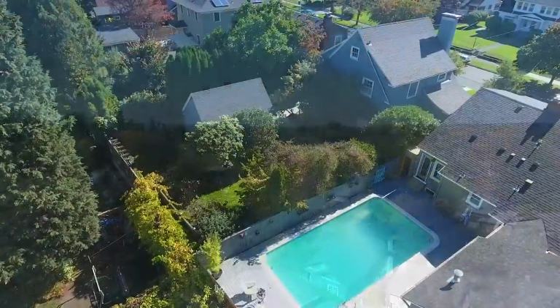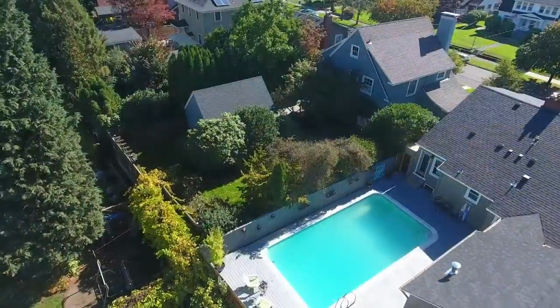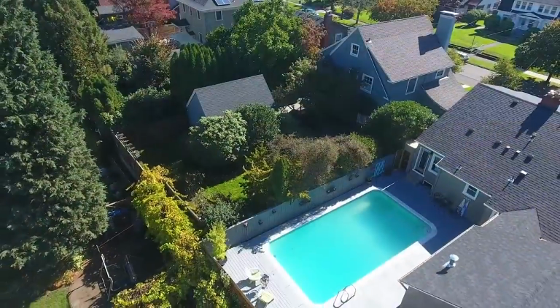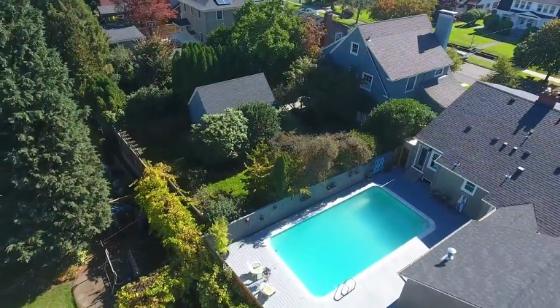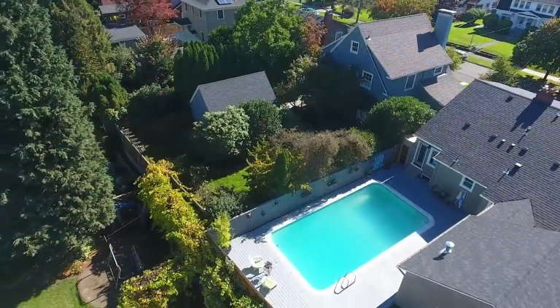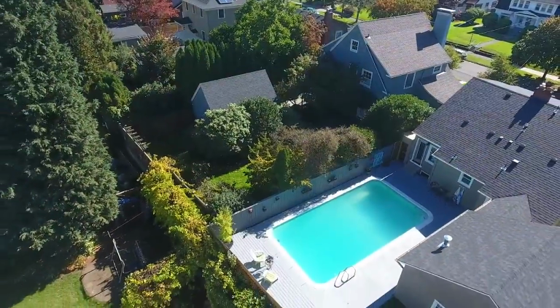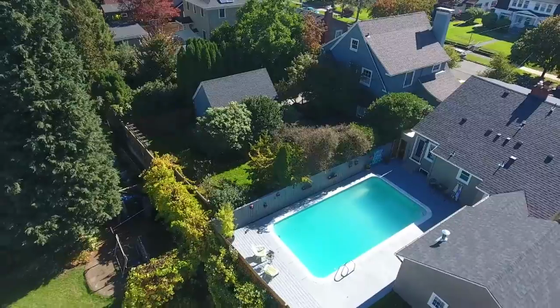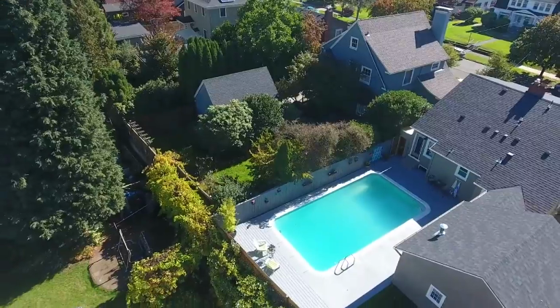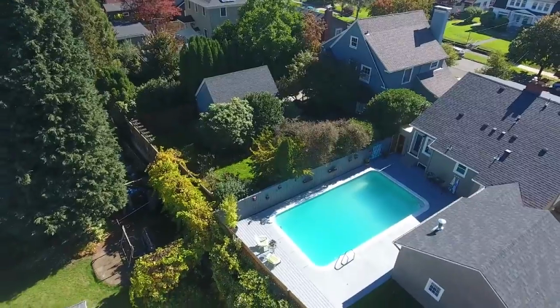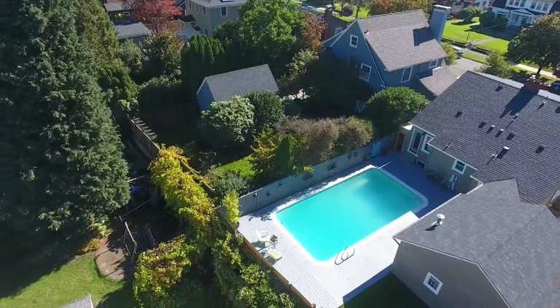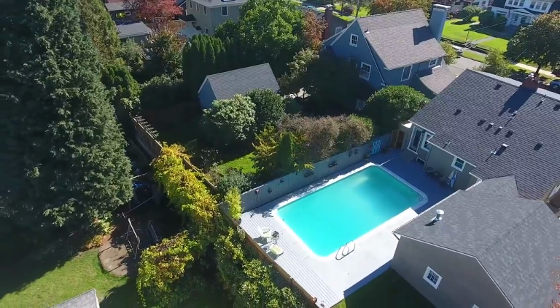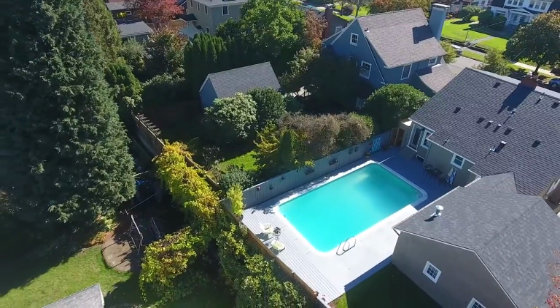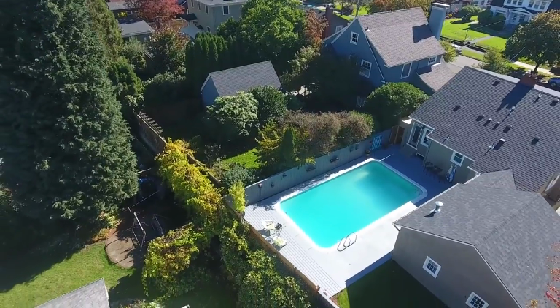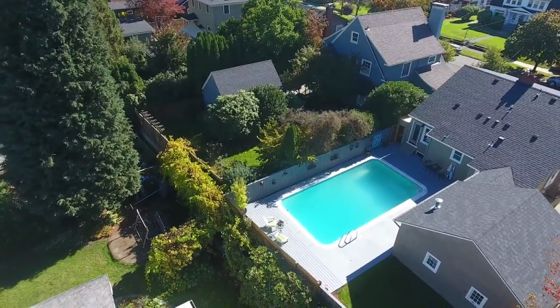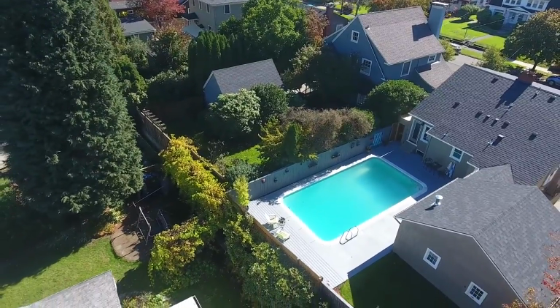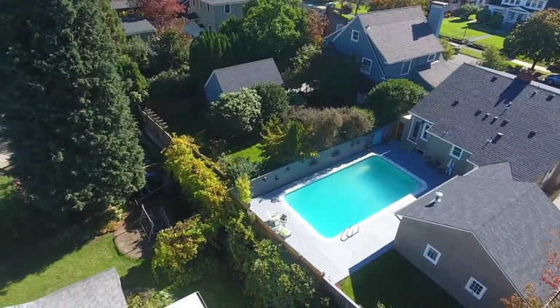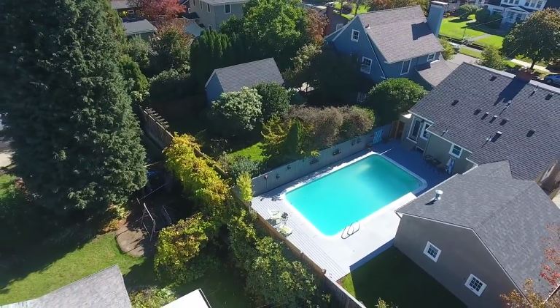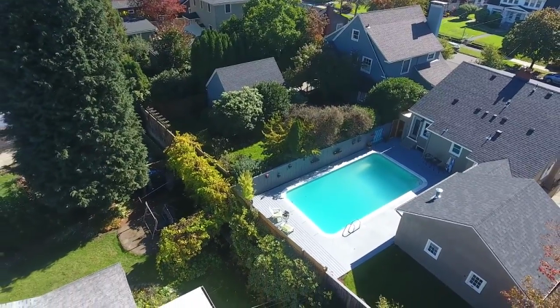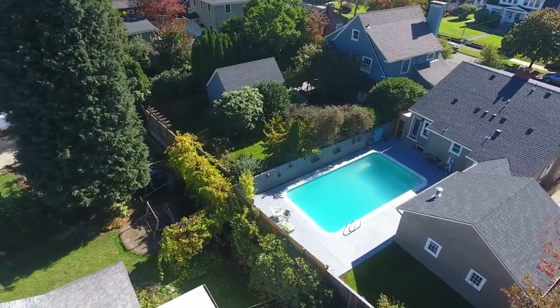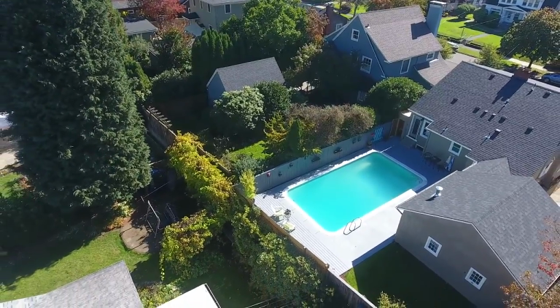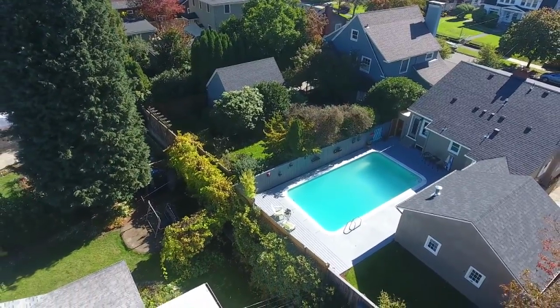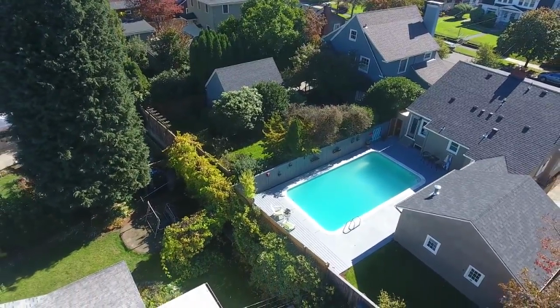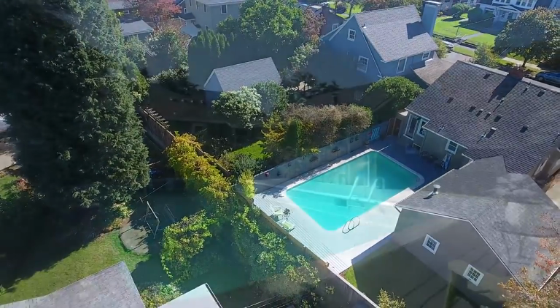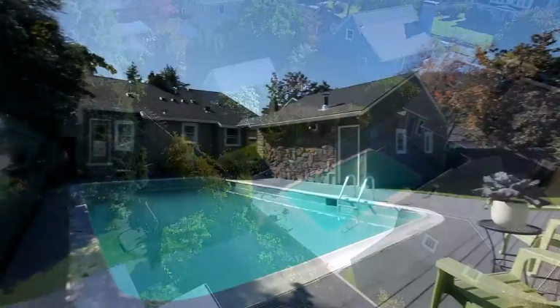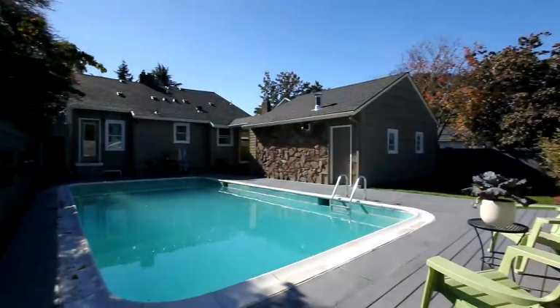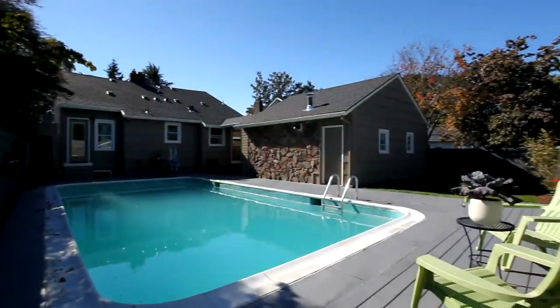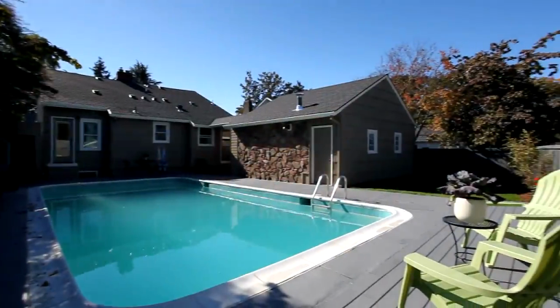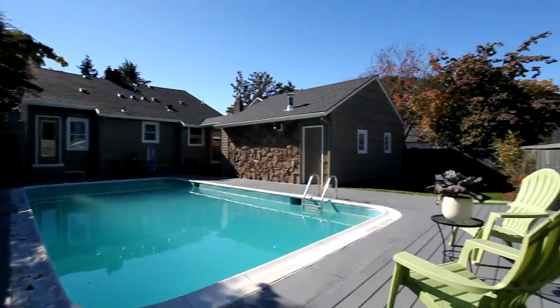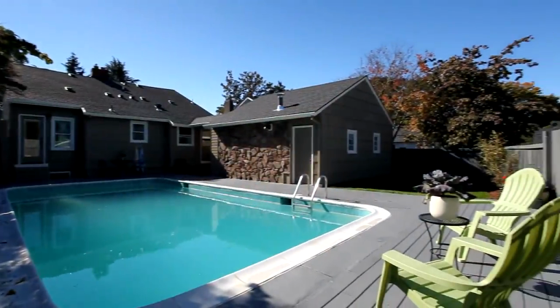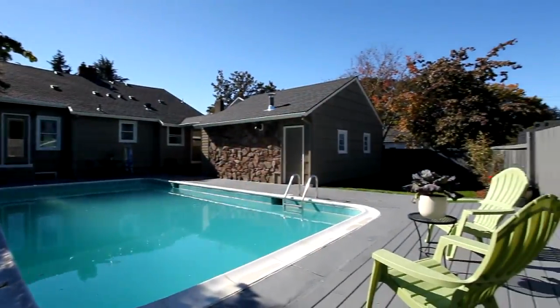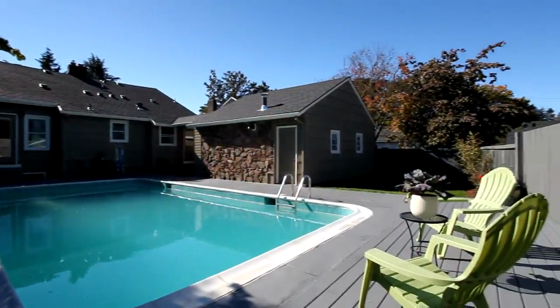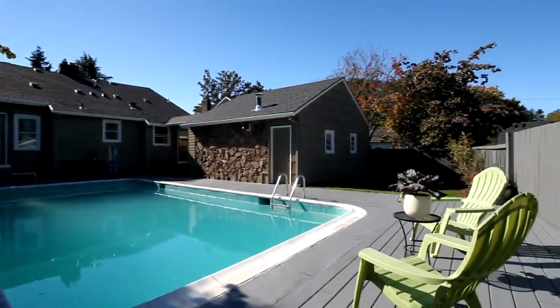You can relax and entertain in the private backyard with a patio, sparkling pool, and room for your garden.